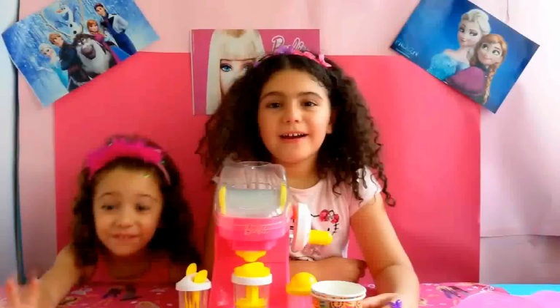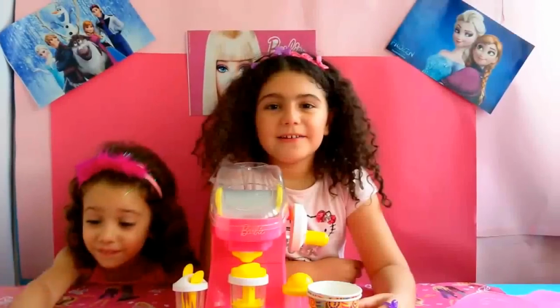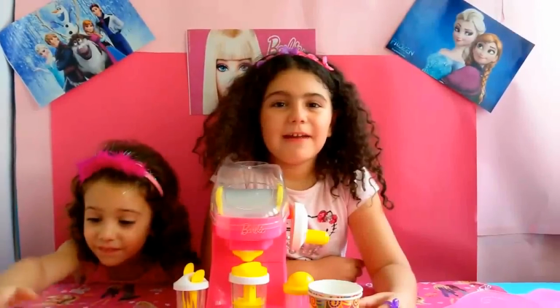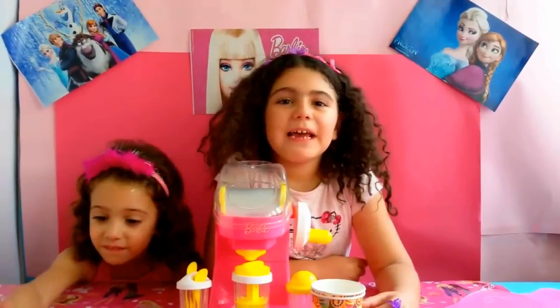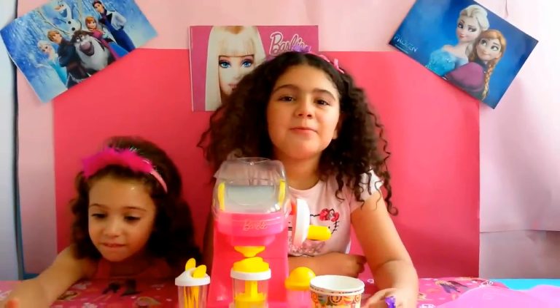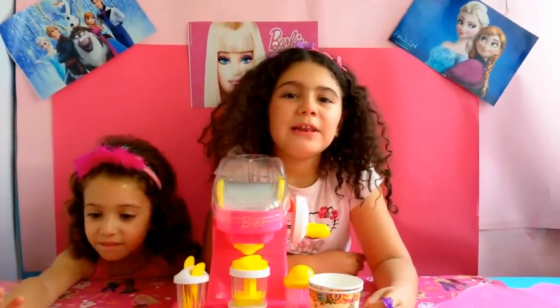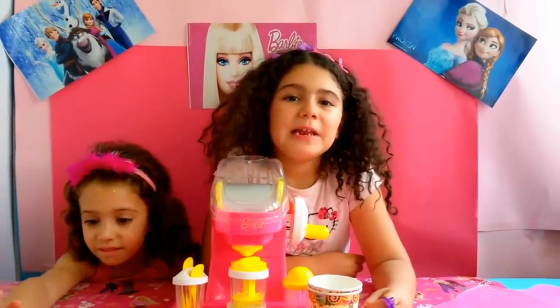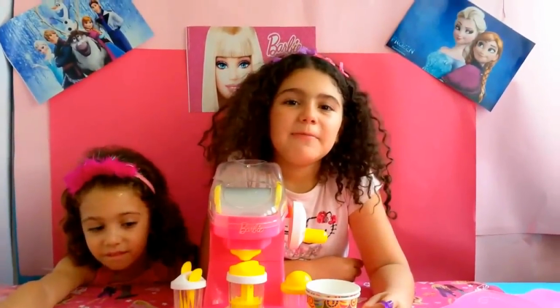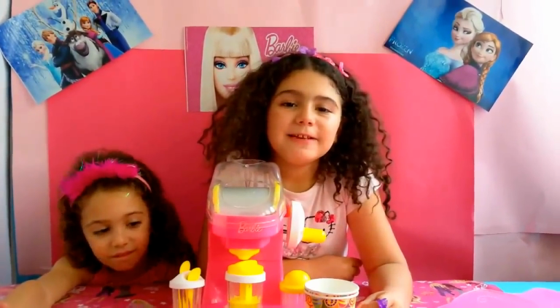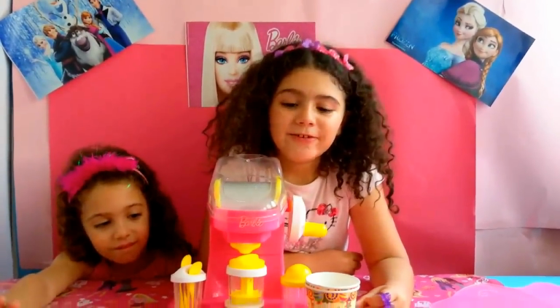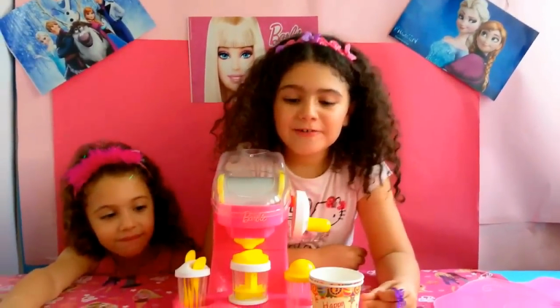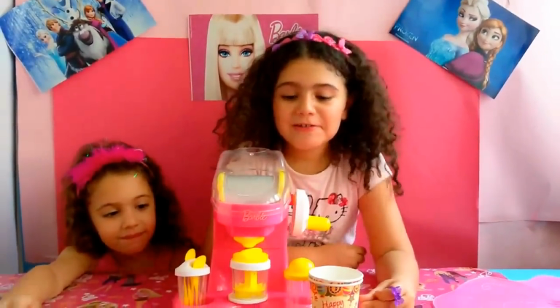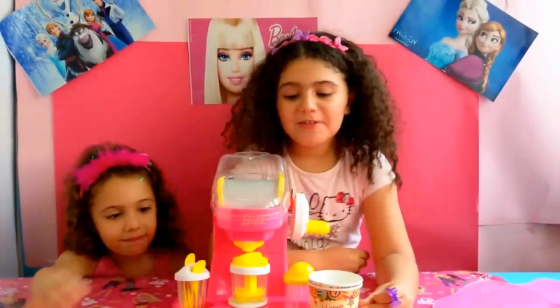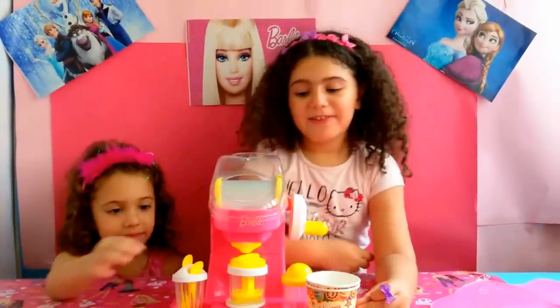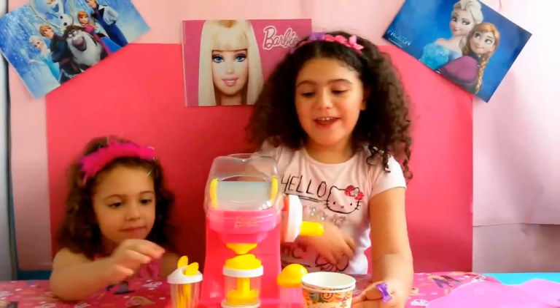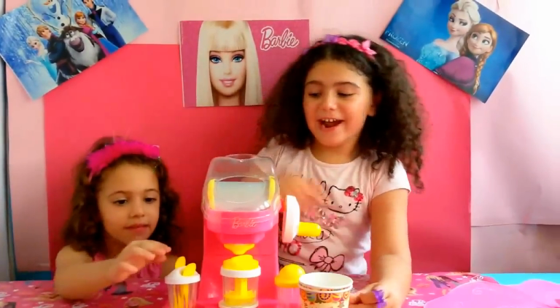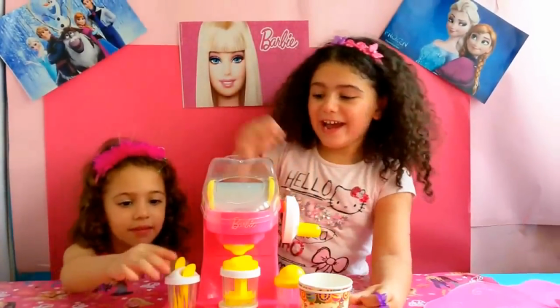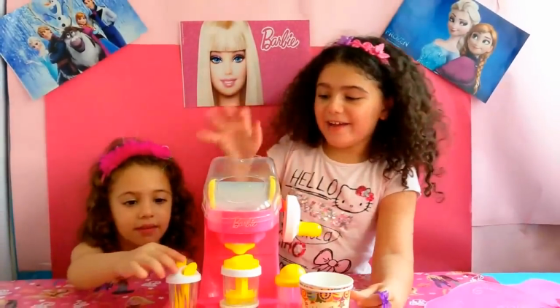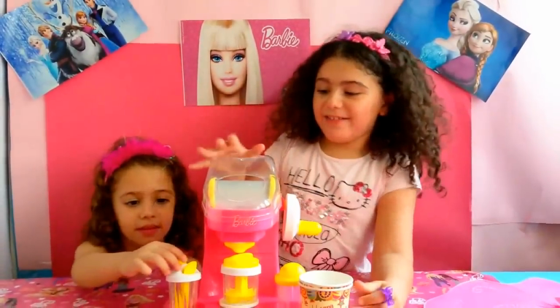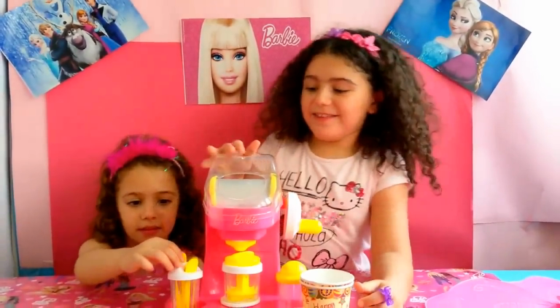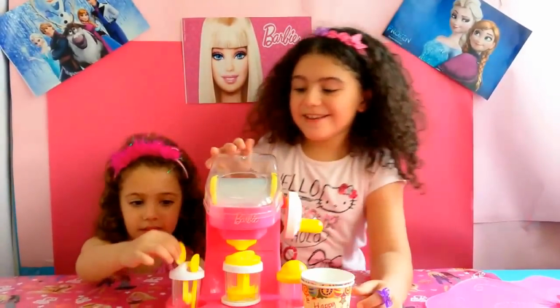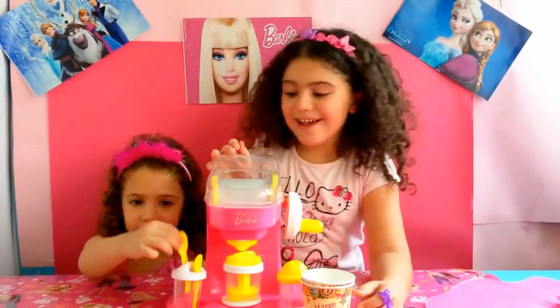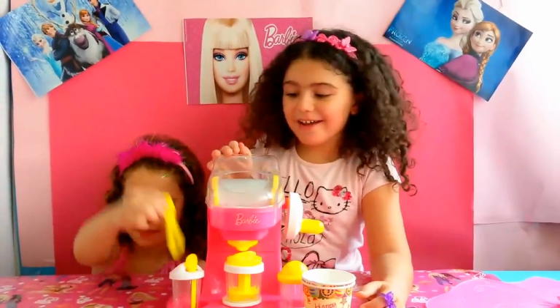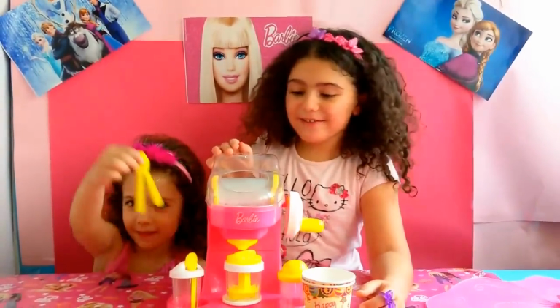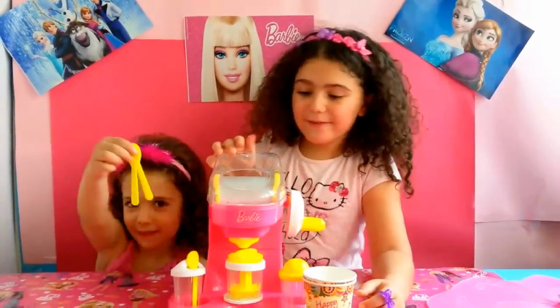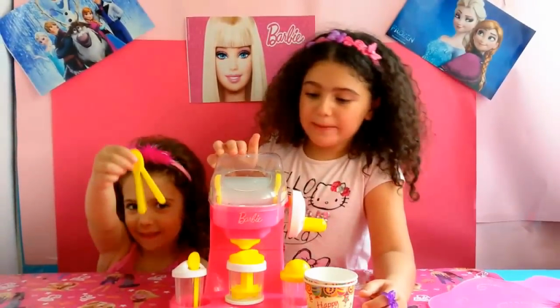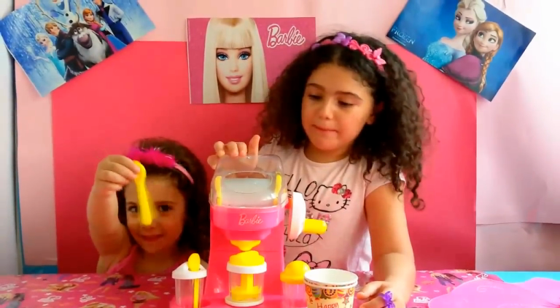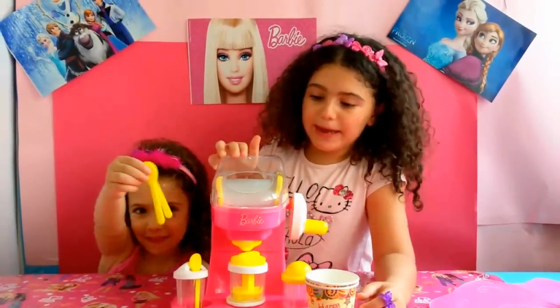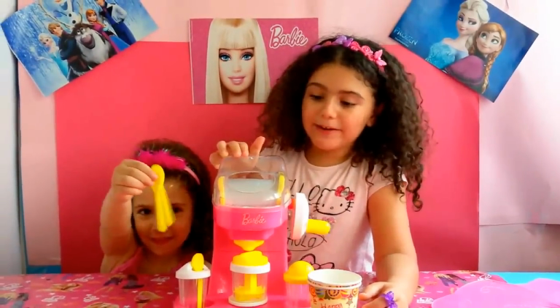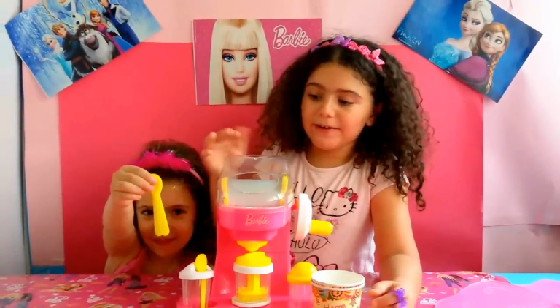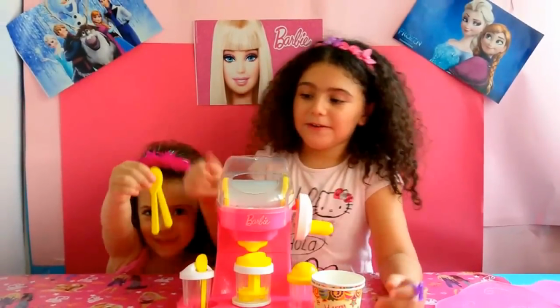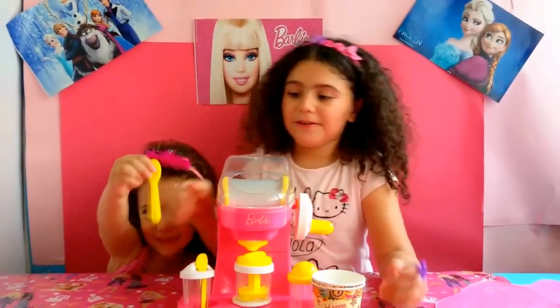Welcome to LilyBillyTools. Today I have this ice cream maker.